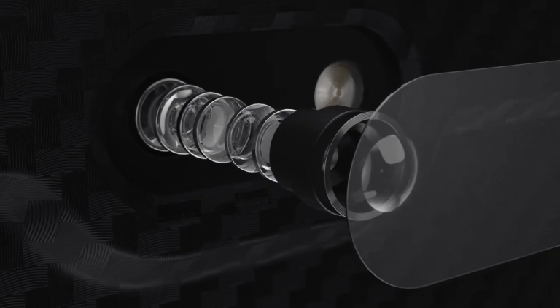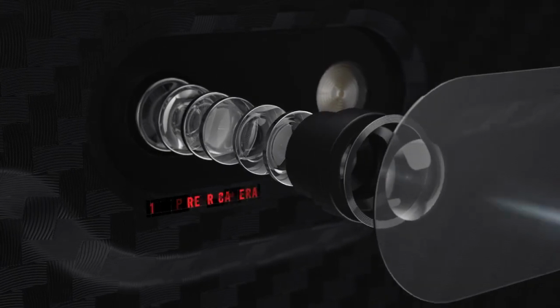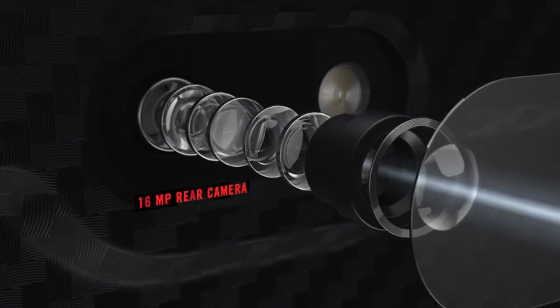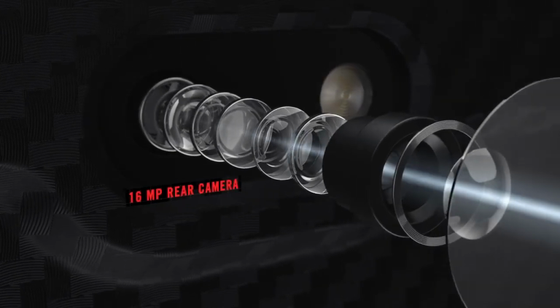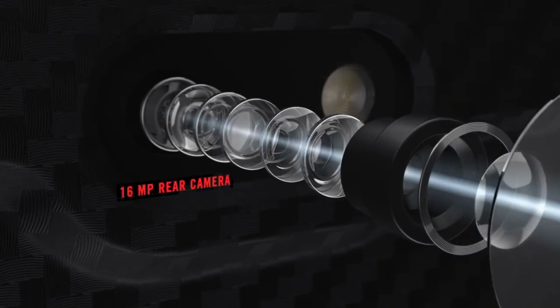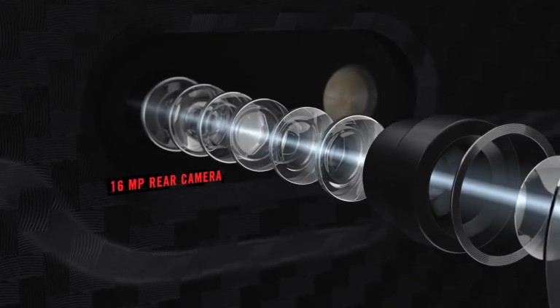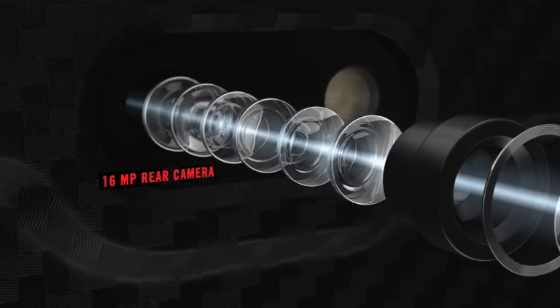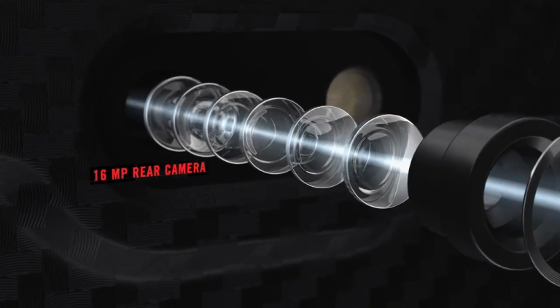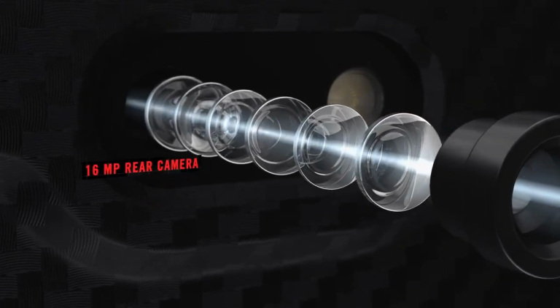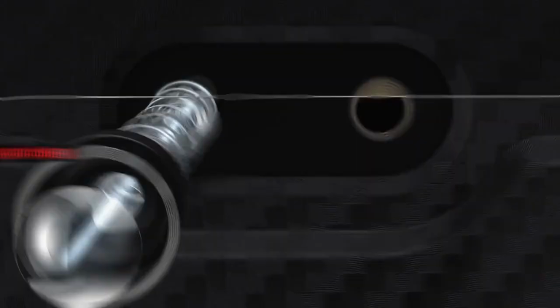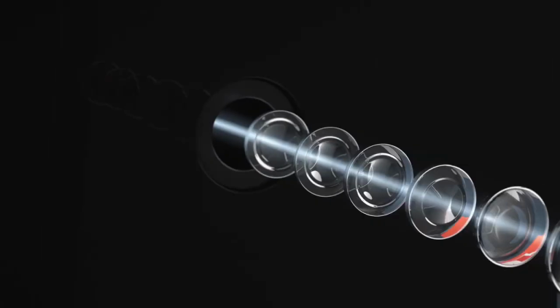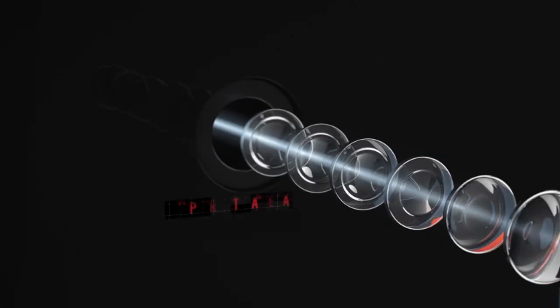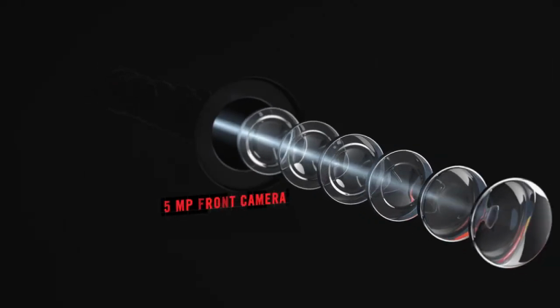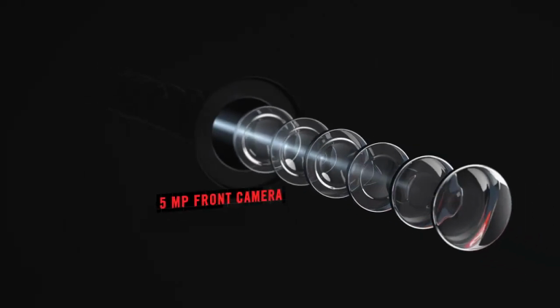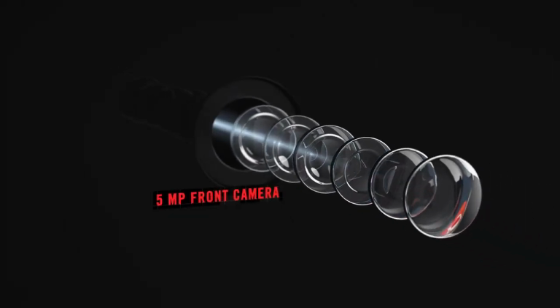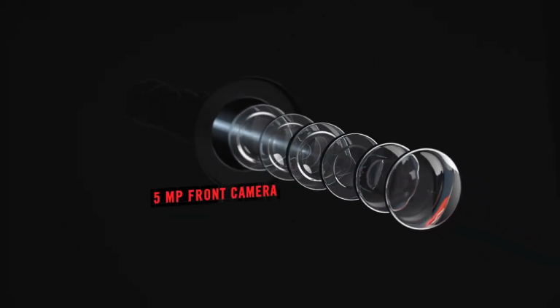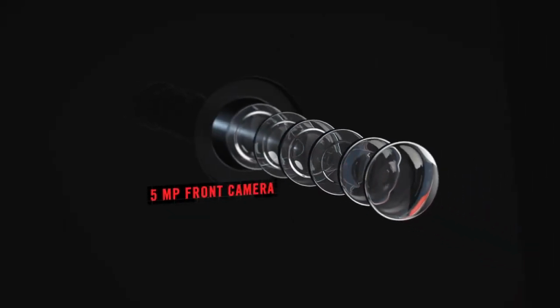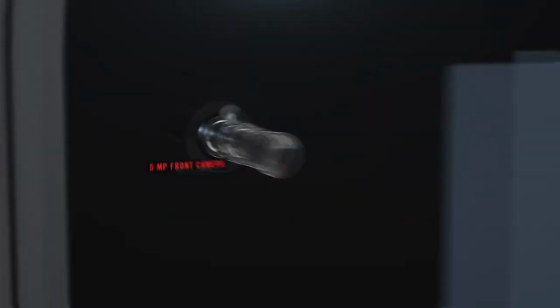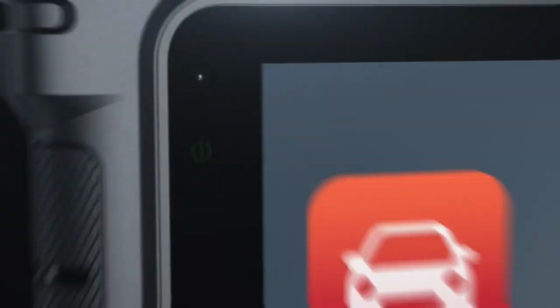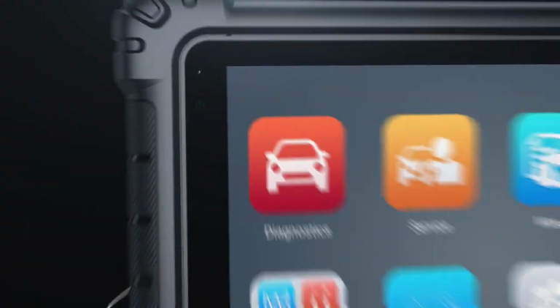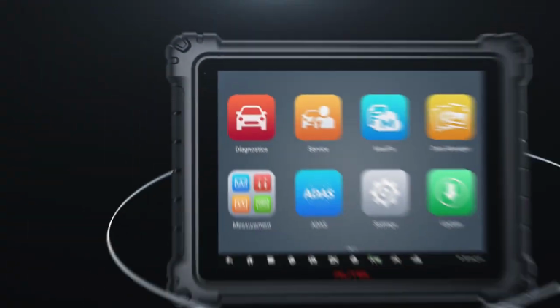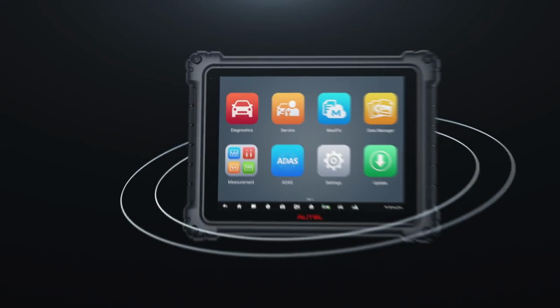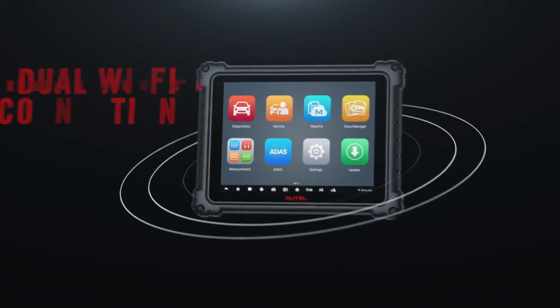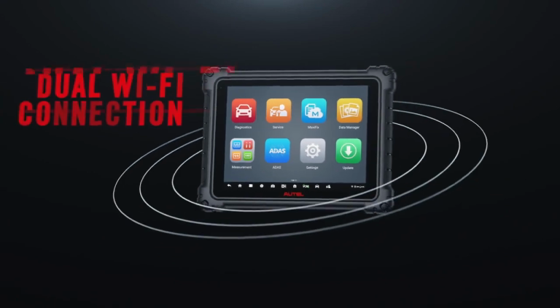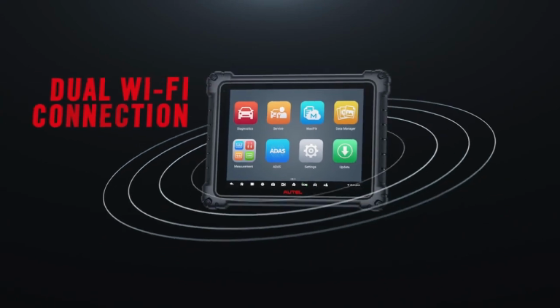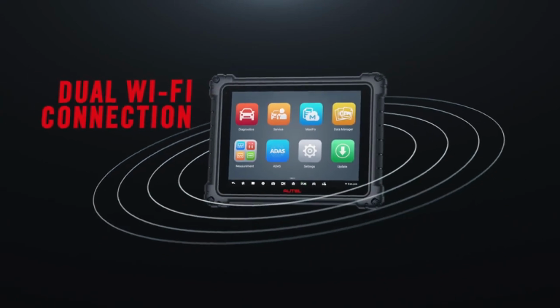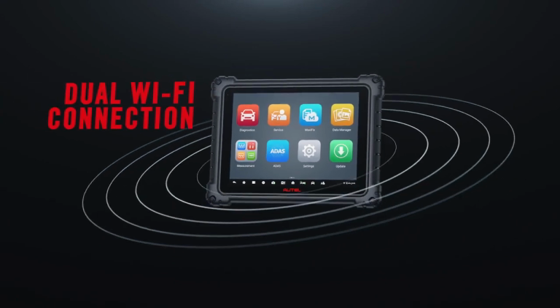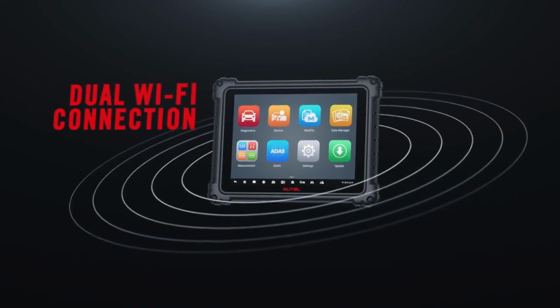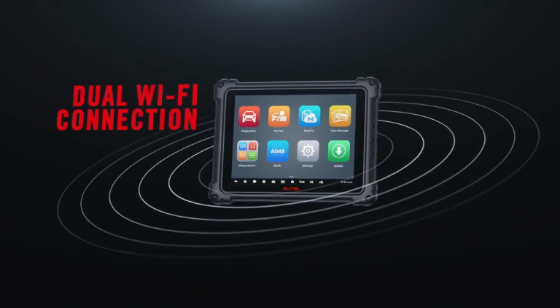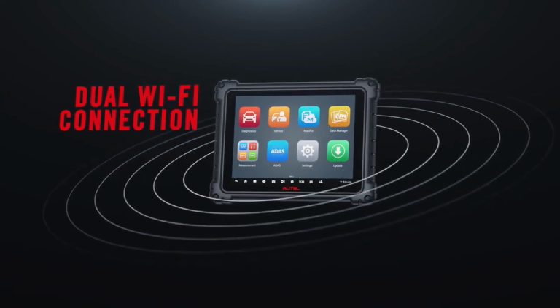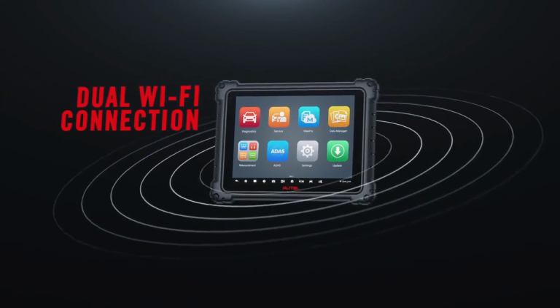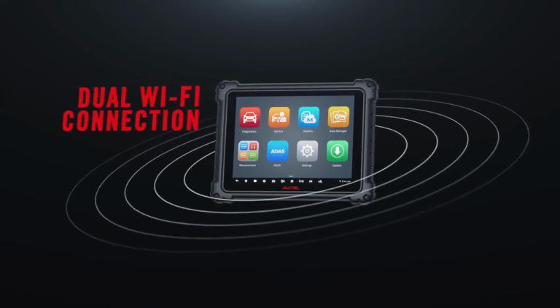High-definition dual cameras capture every detail. Connecting with the VCMI and diagnostic networks simultaneously.